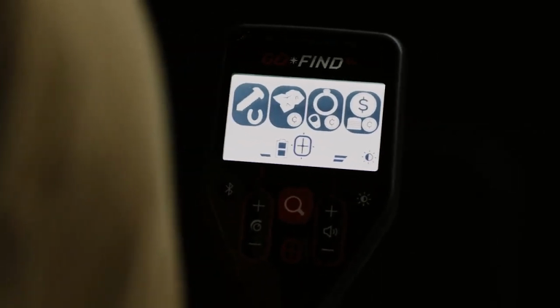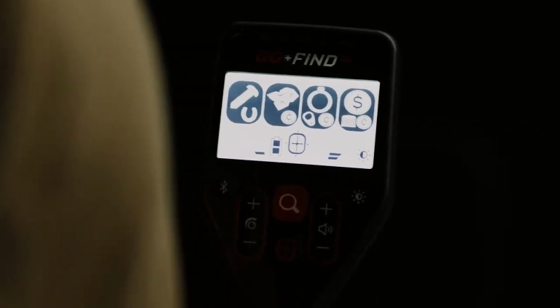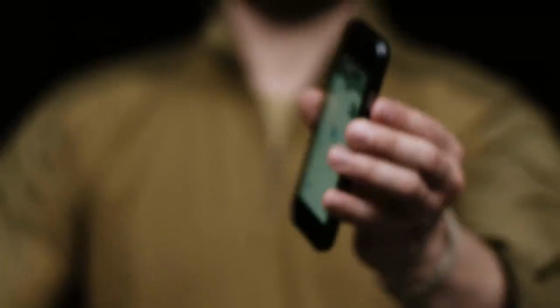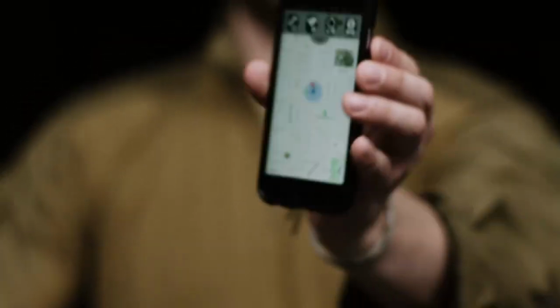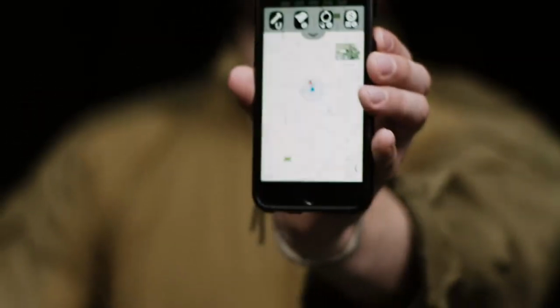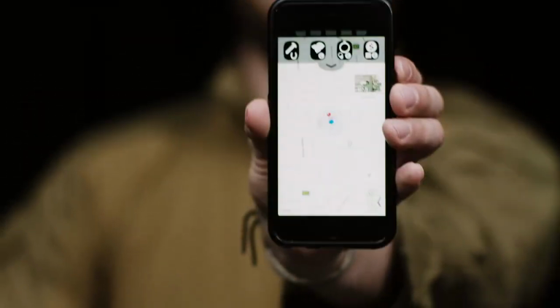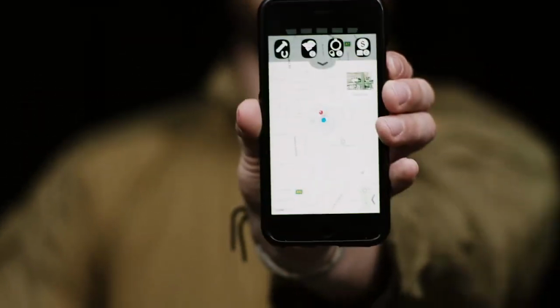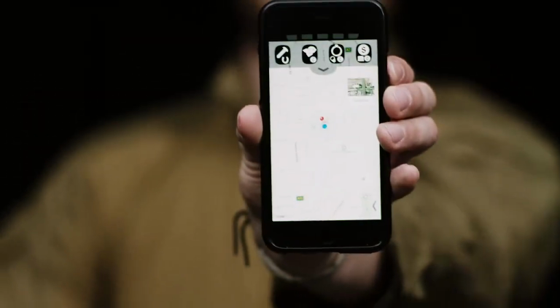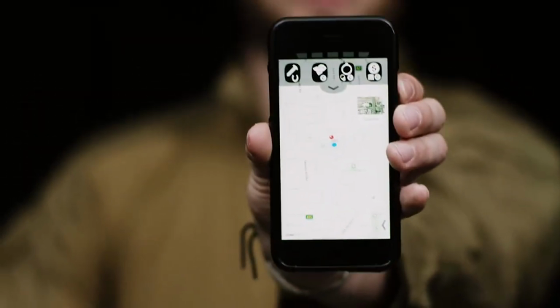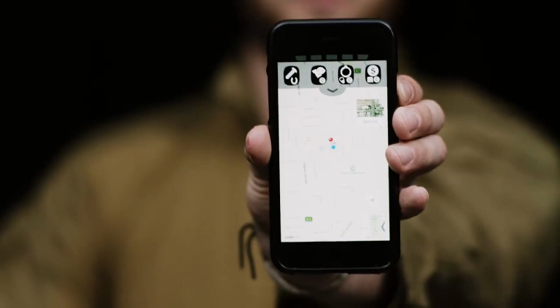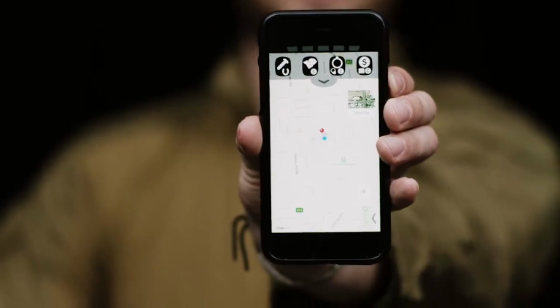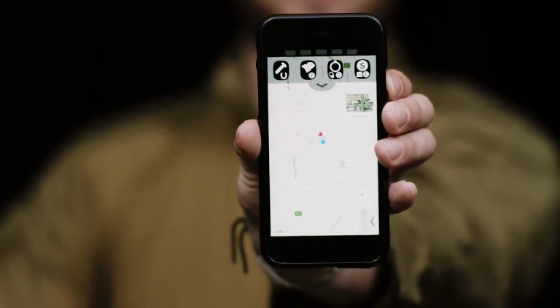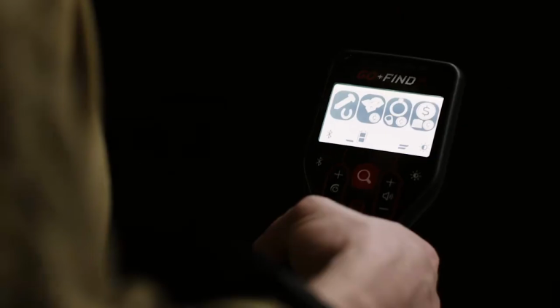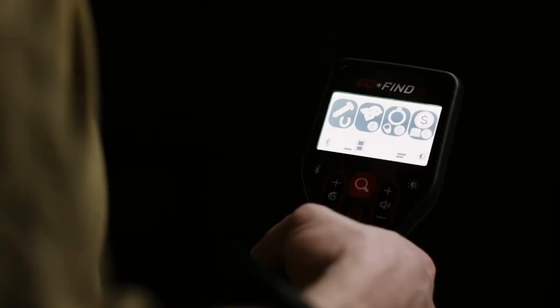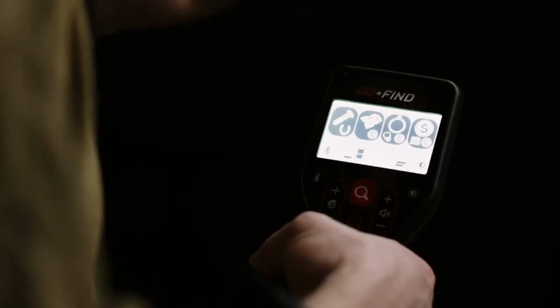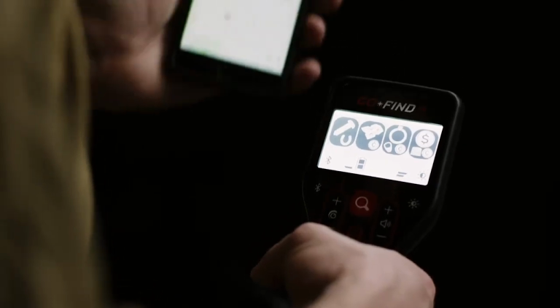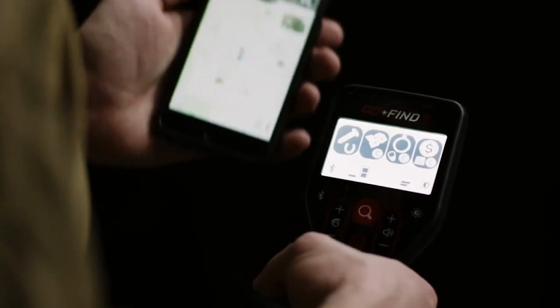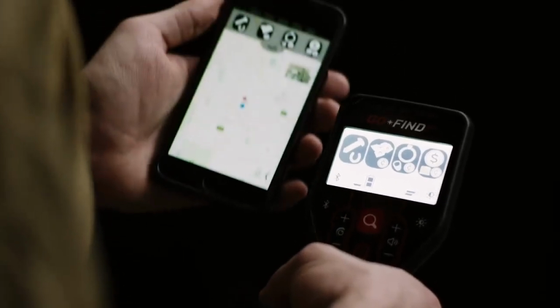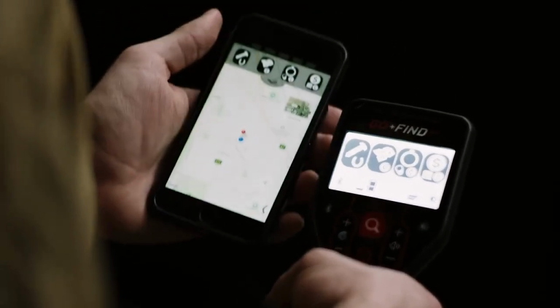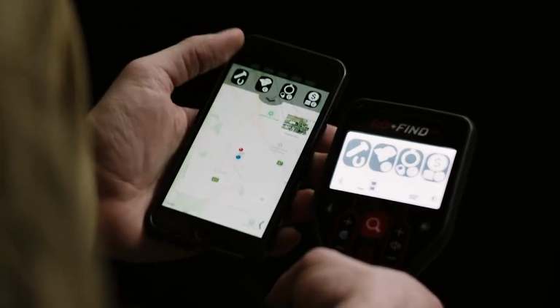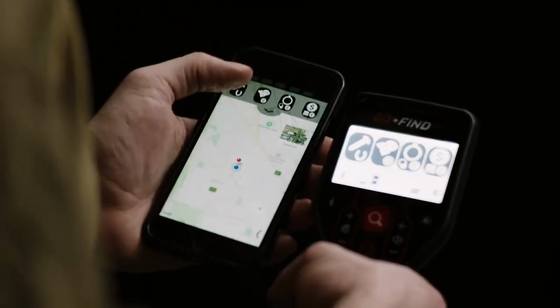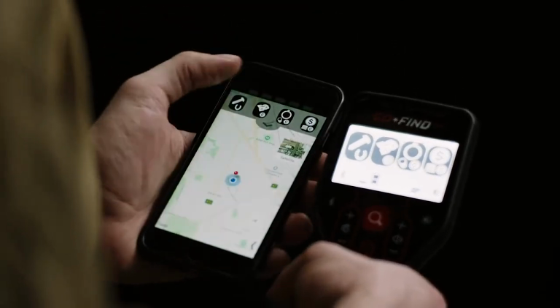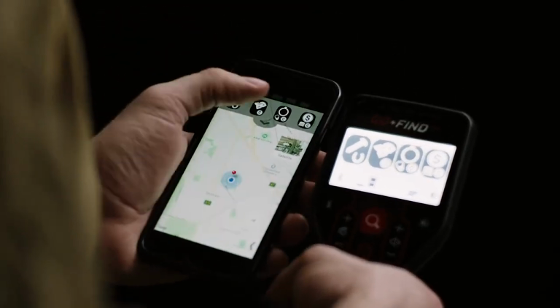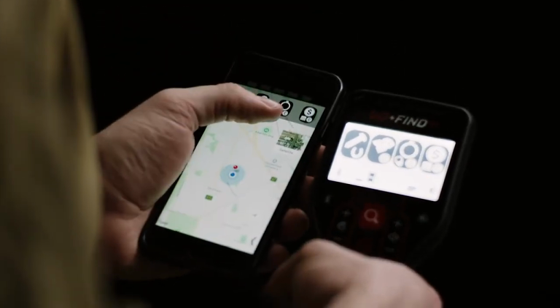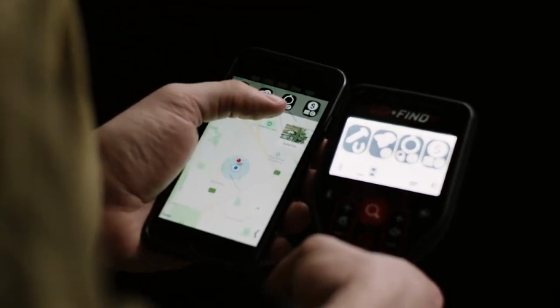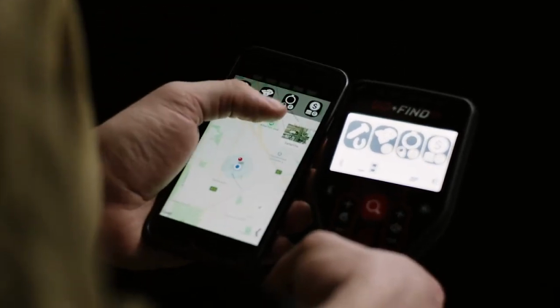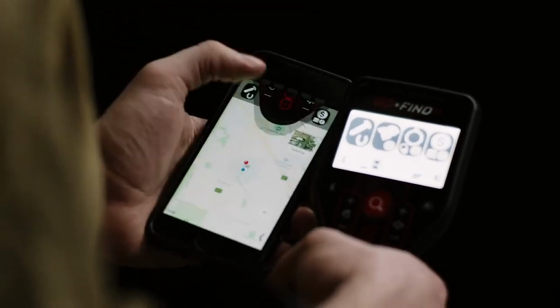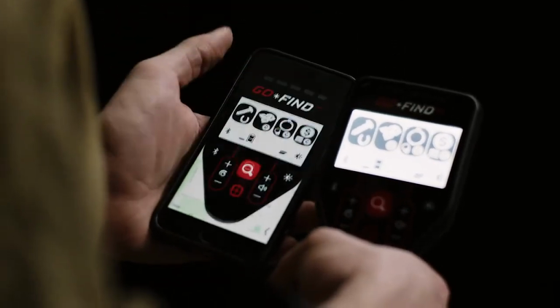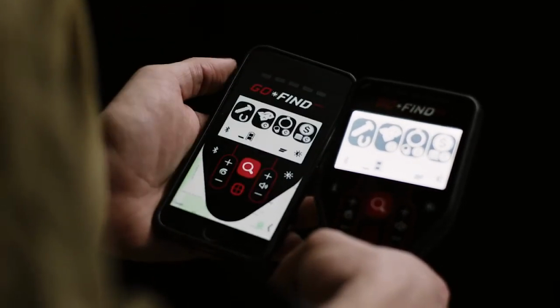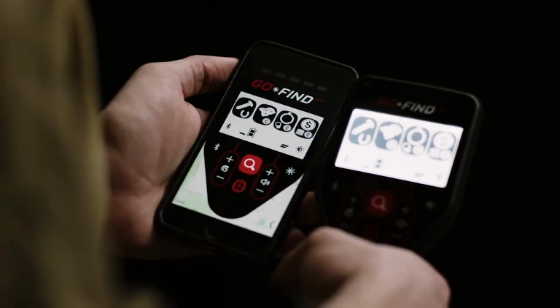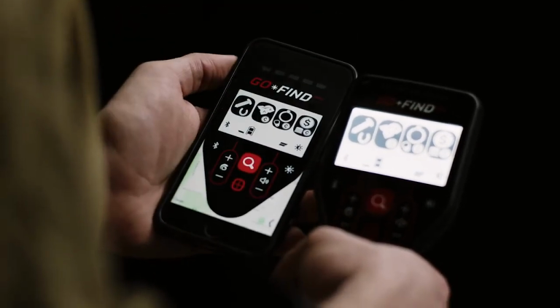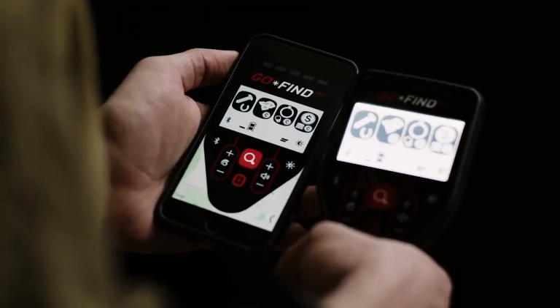If you're looking to max out your adventure, you can pair your detector through the smartphone app to unlock additional features.